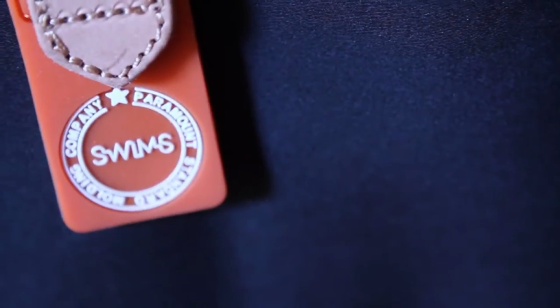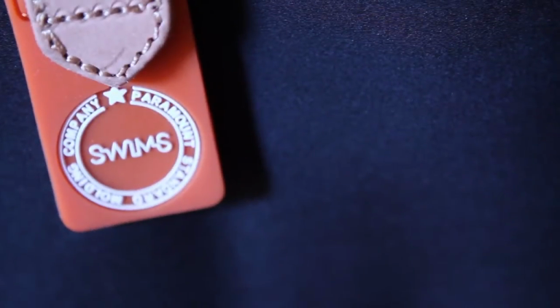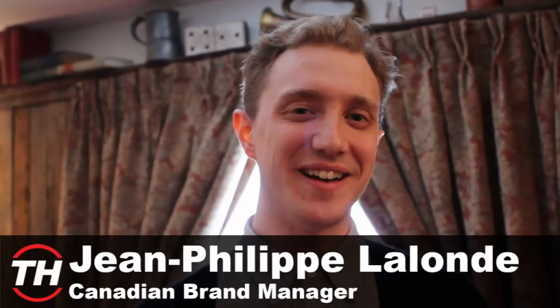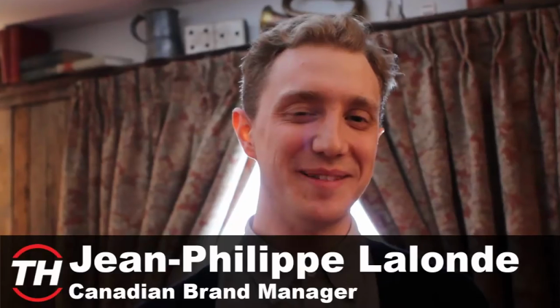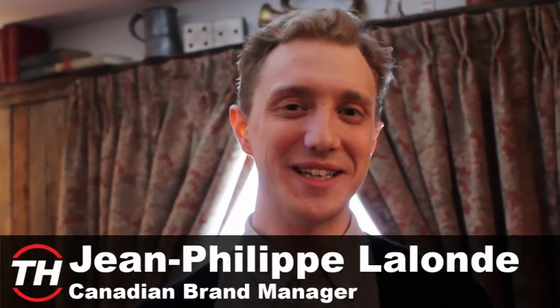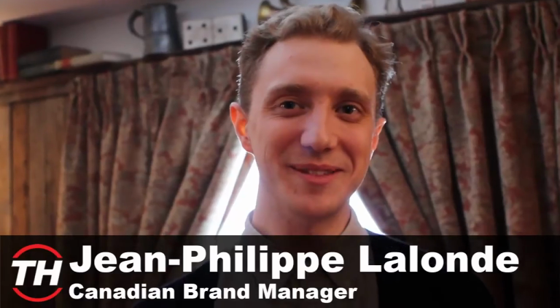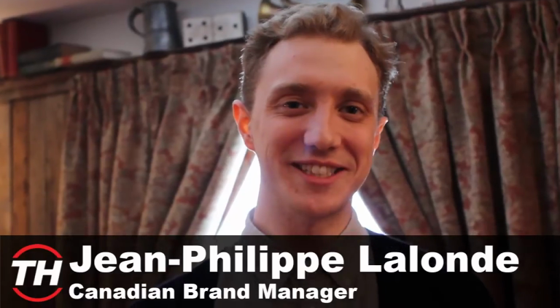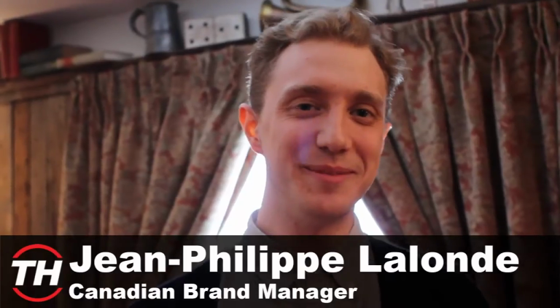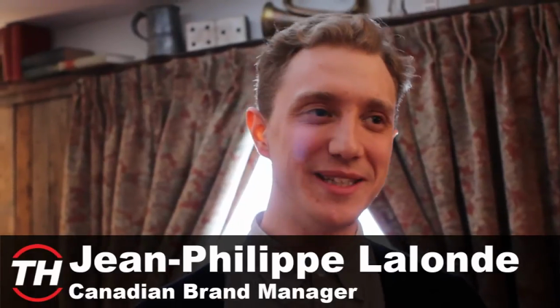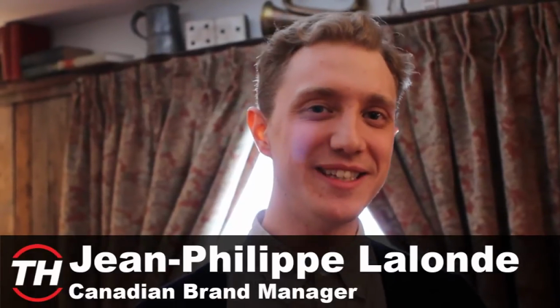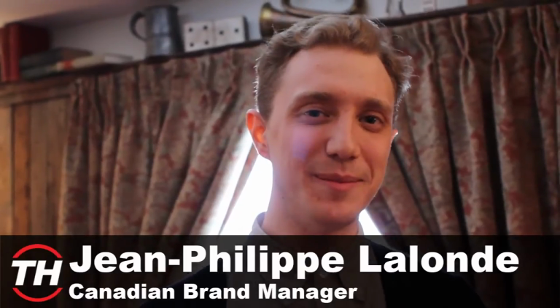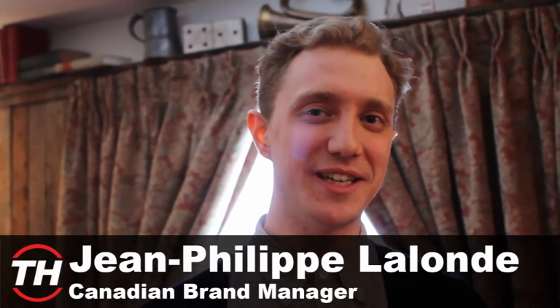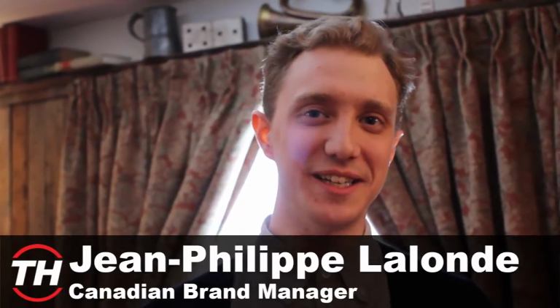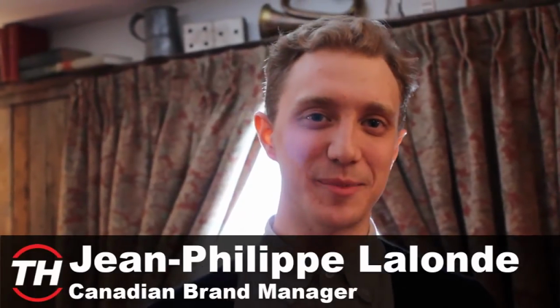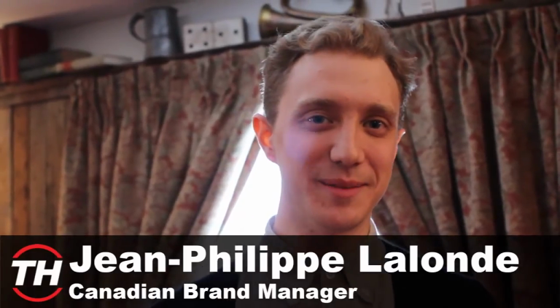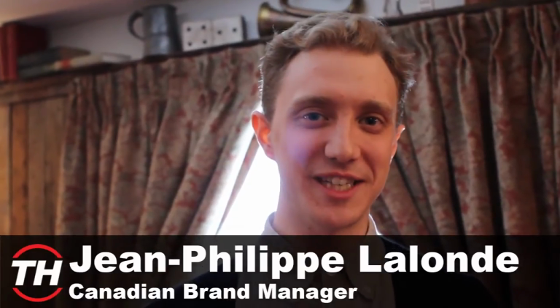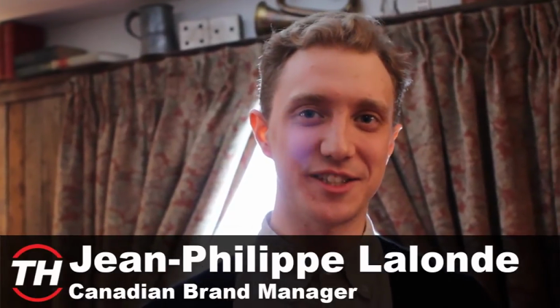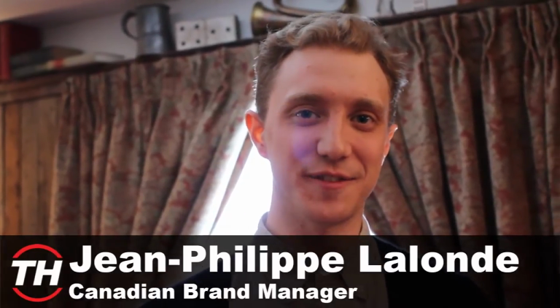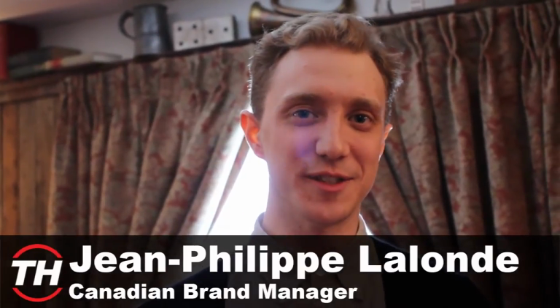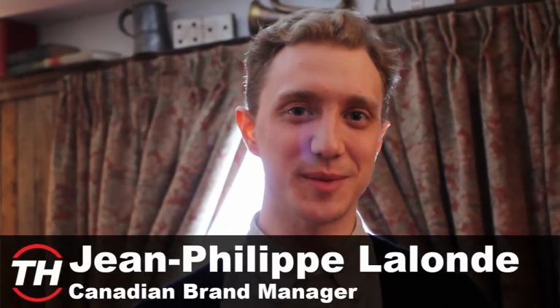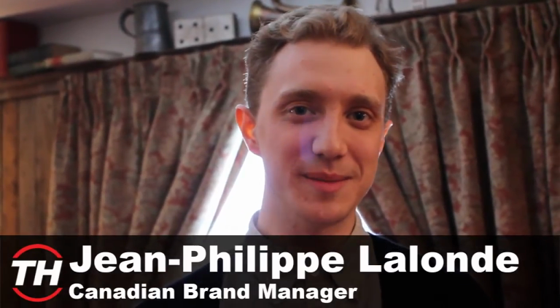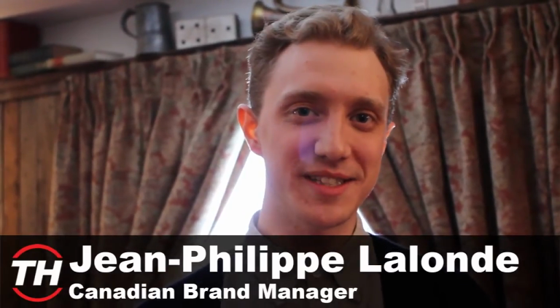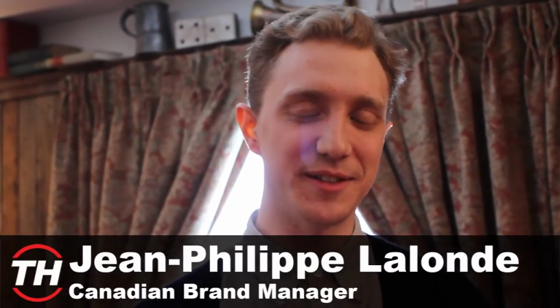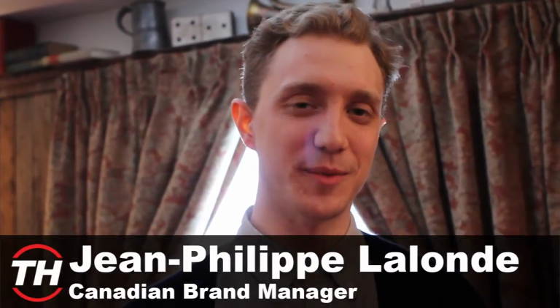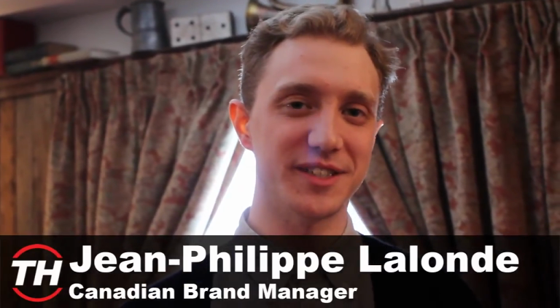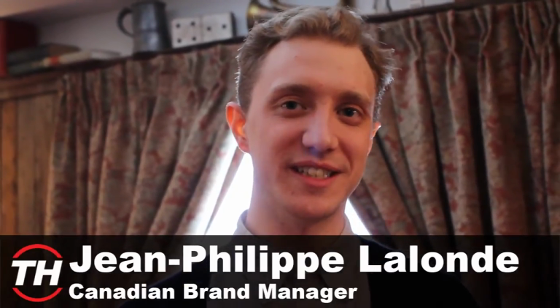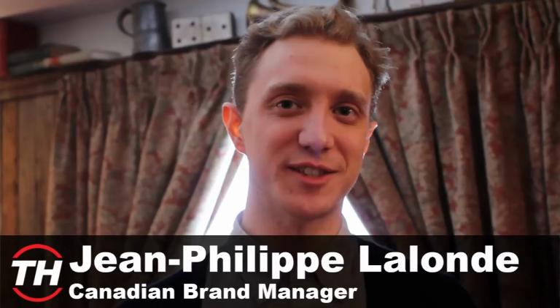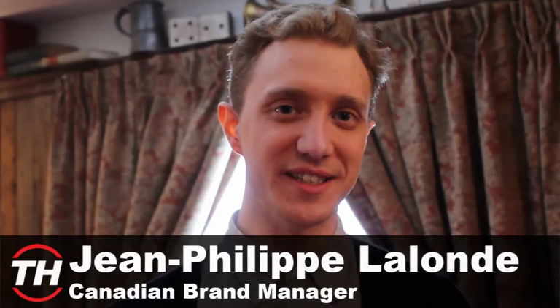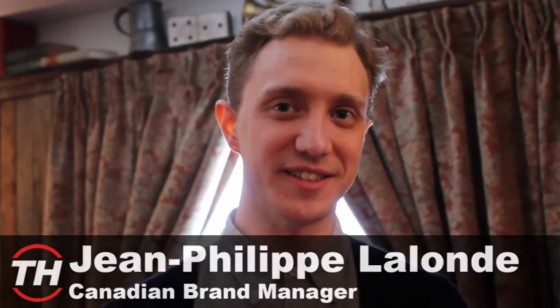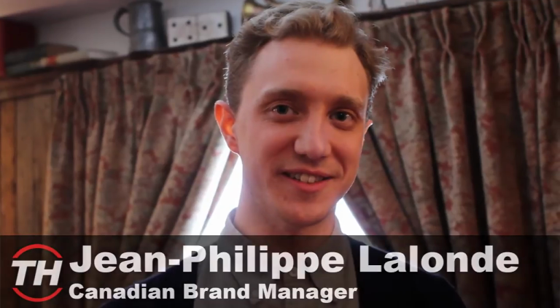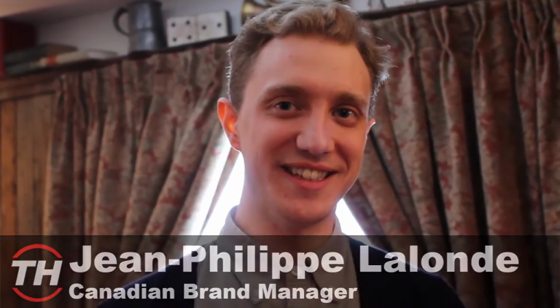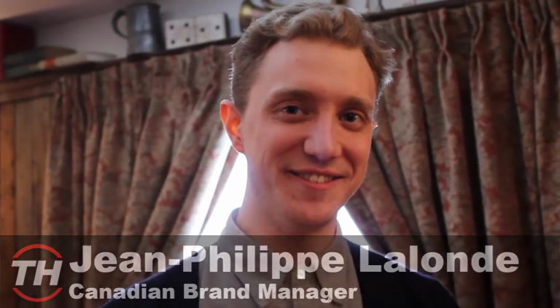Hi, my name is JP. I'm the Canadian brand manager for Swims, and you're watching Trend Hunter TV.